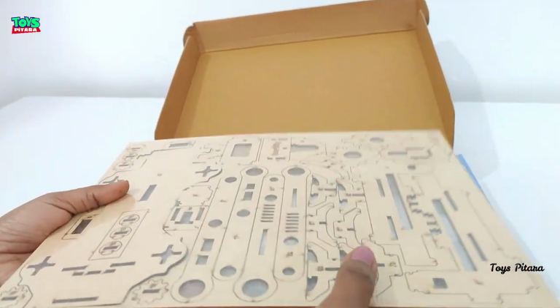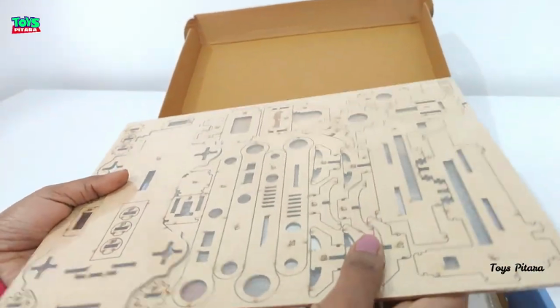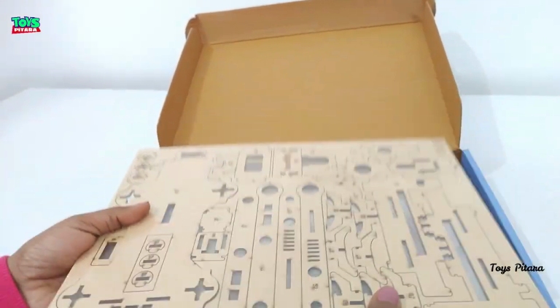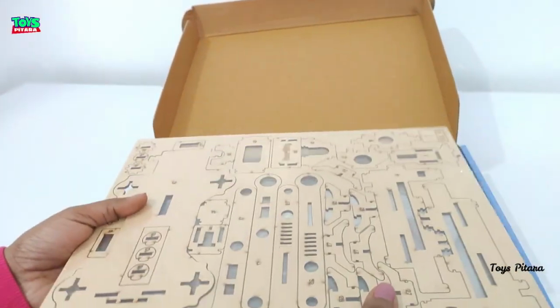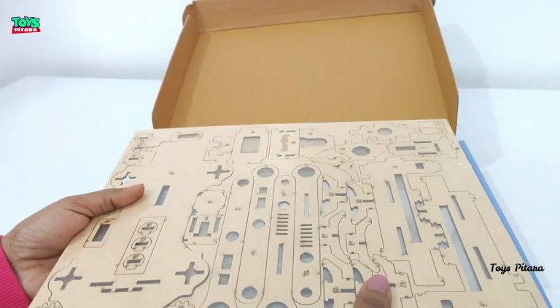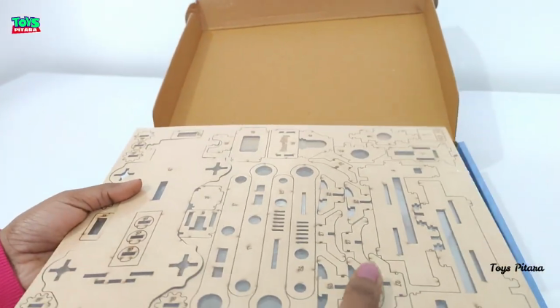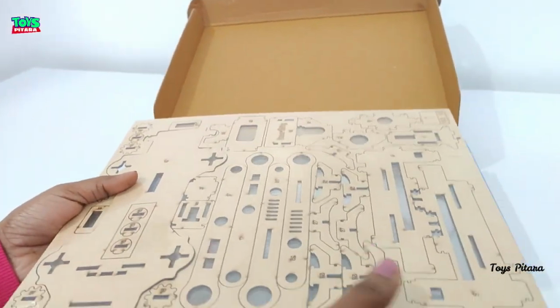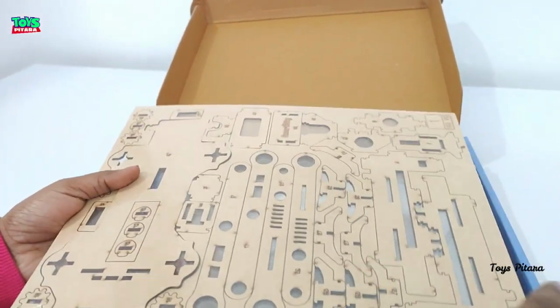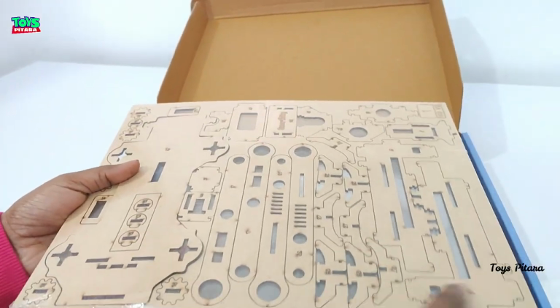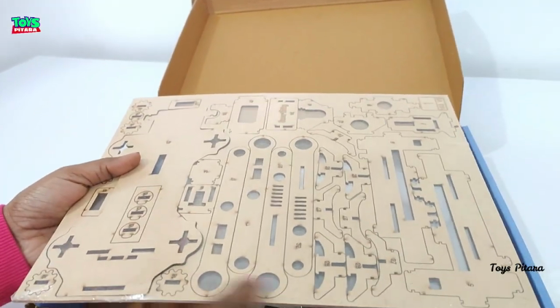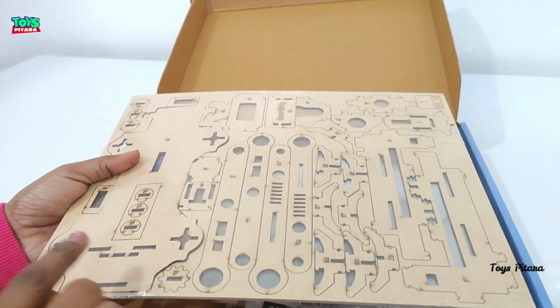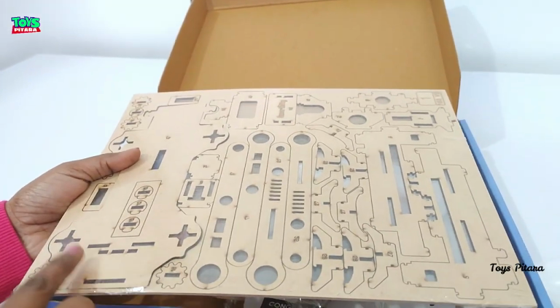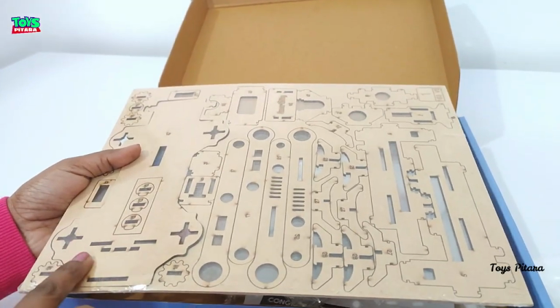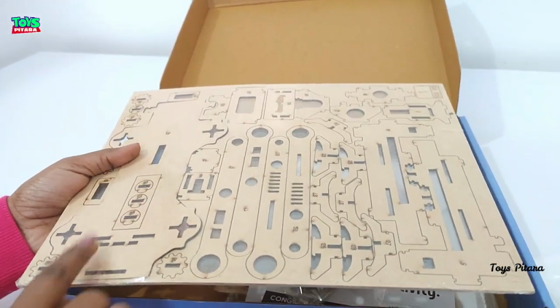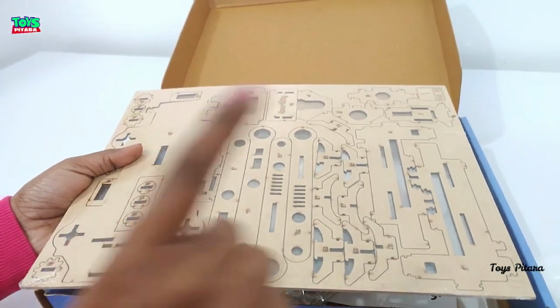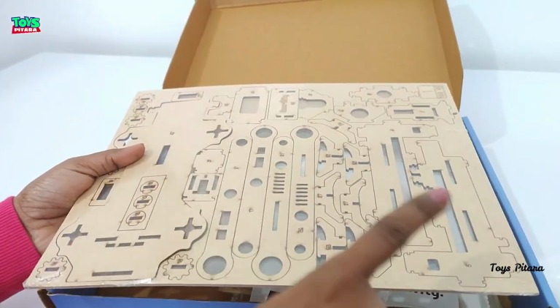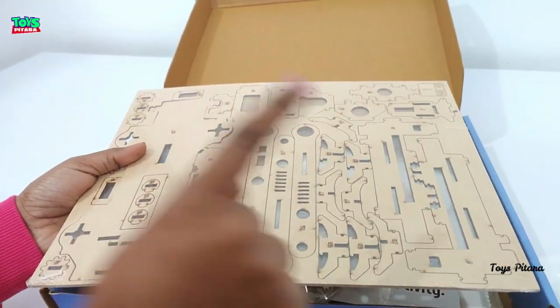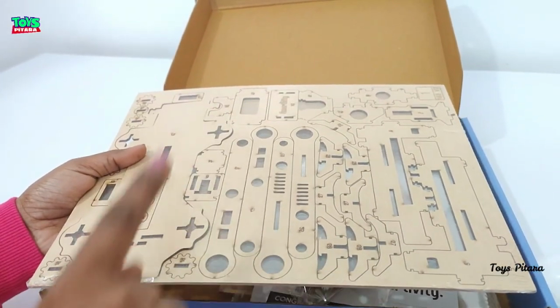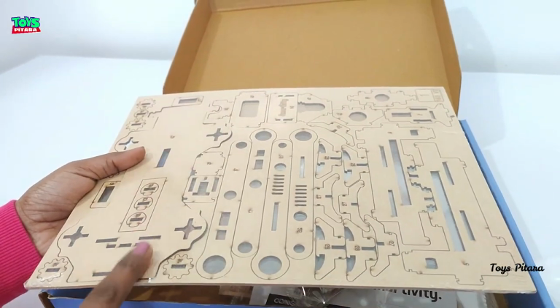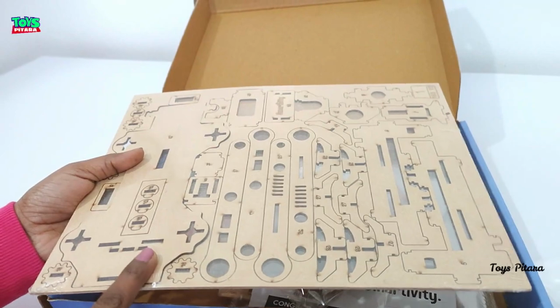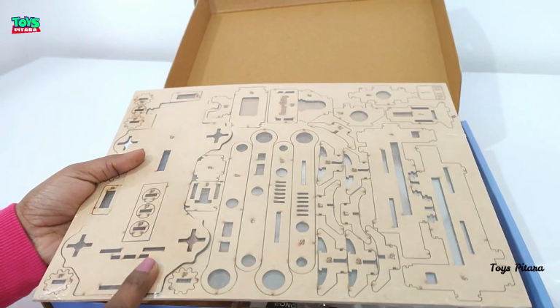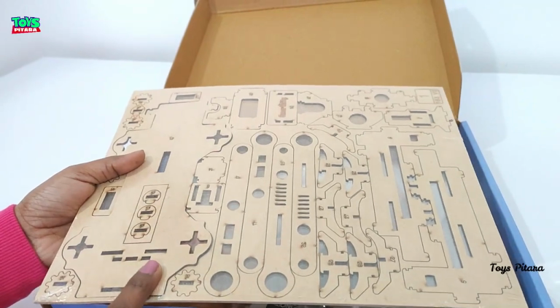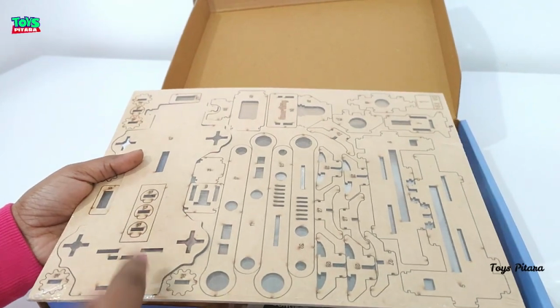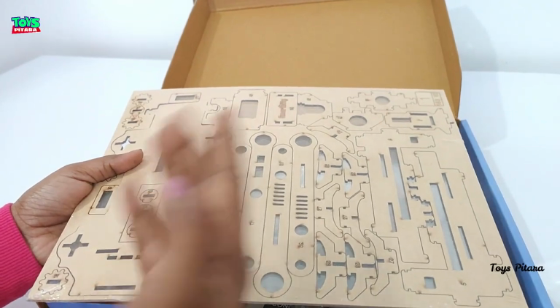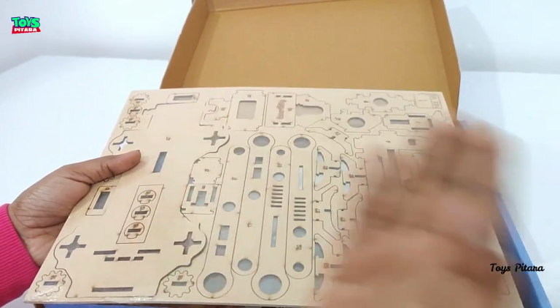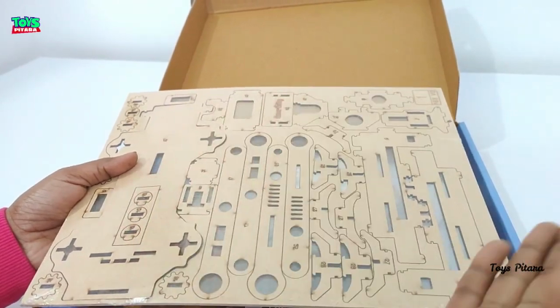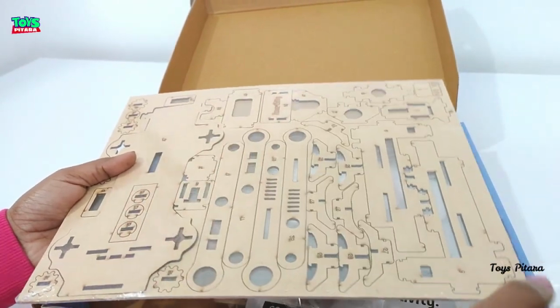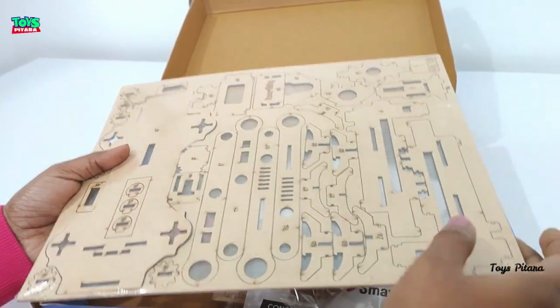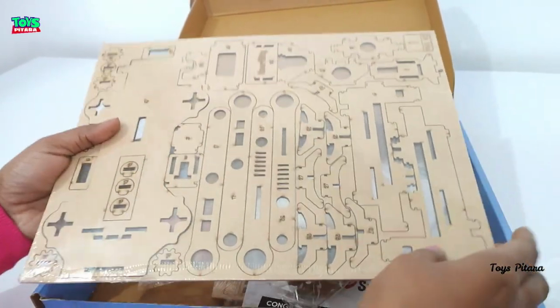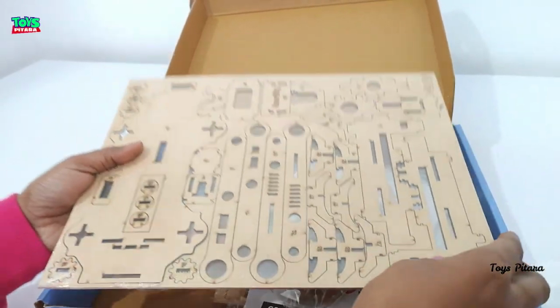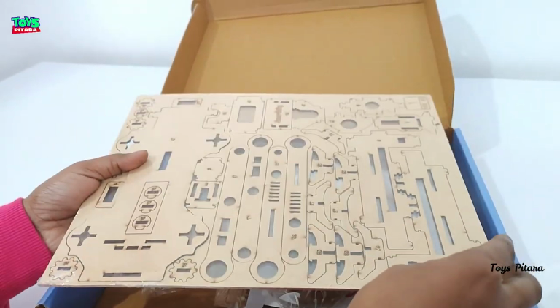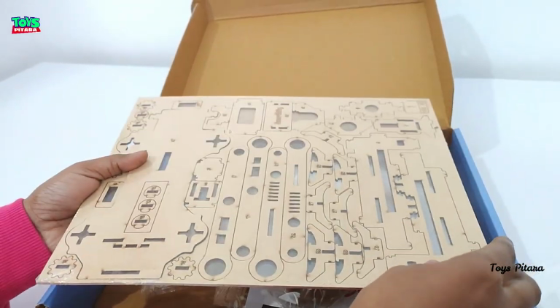With the help of these components, we will now make this plane launcher. So let's start the installation quickly.